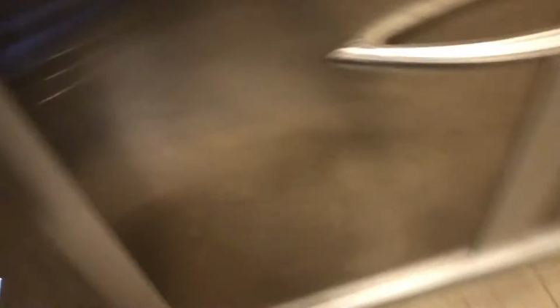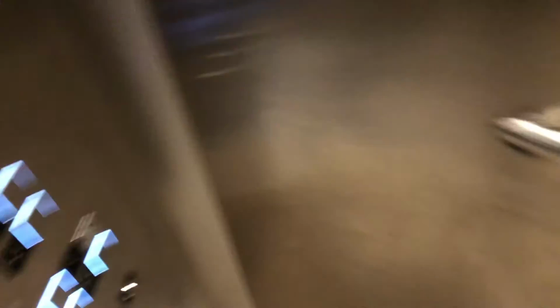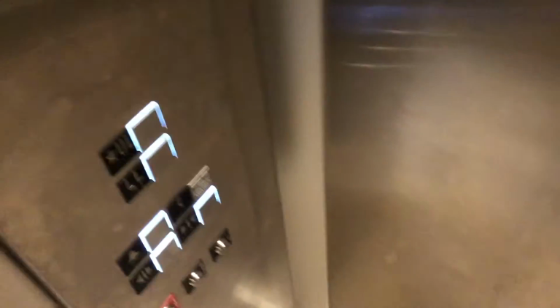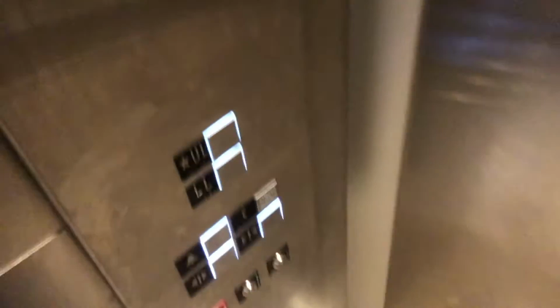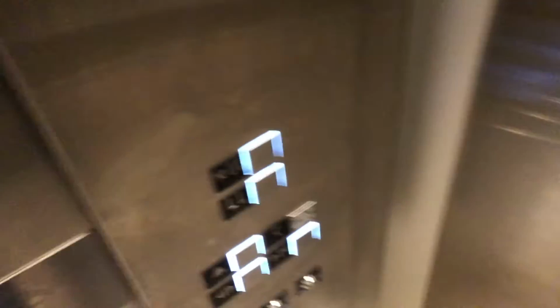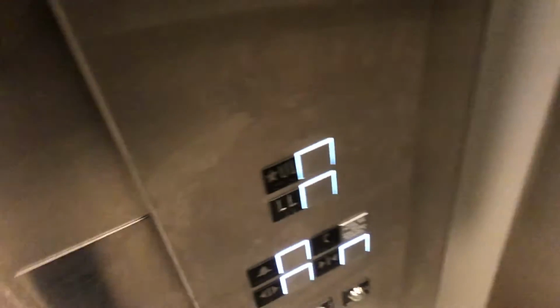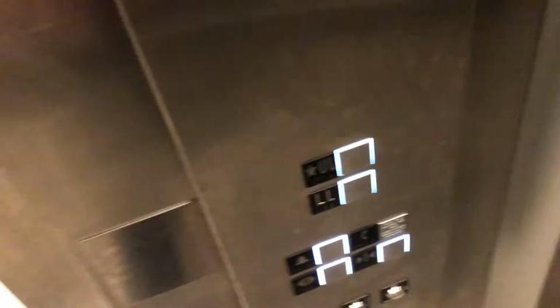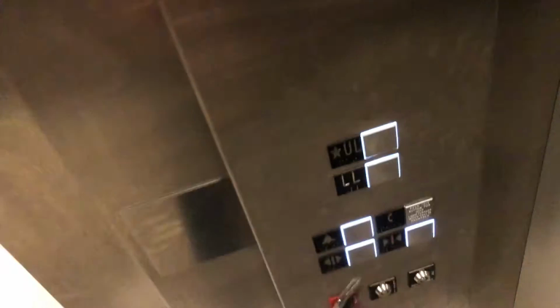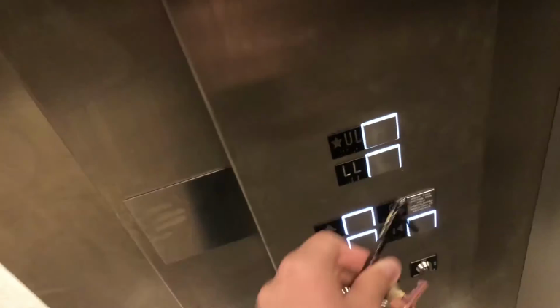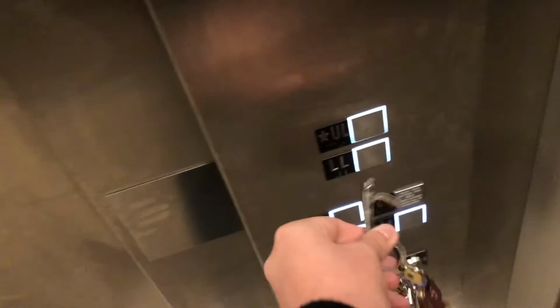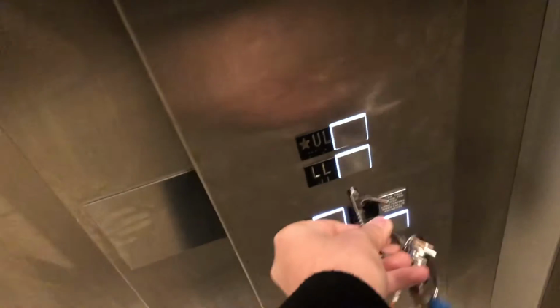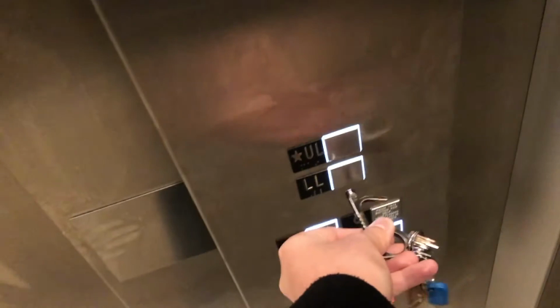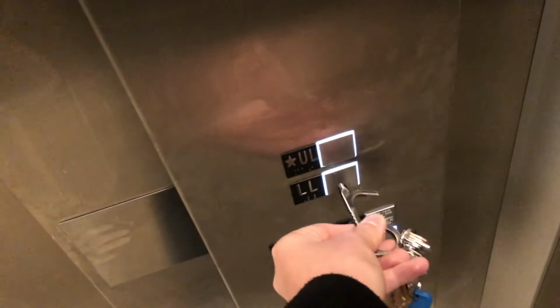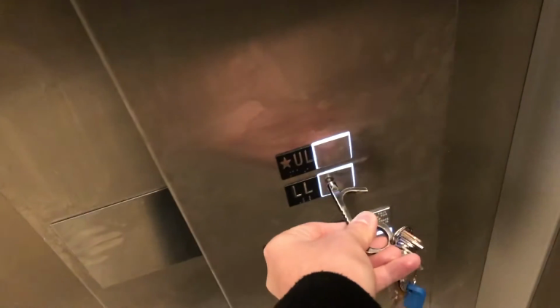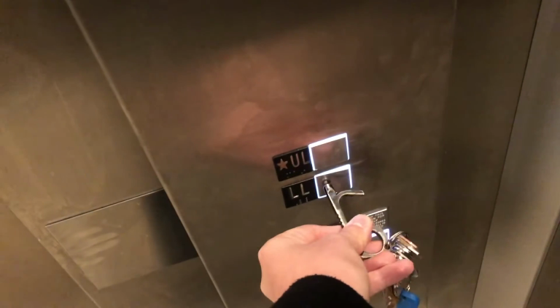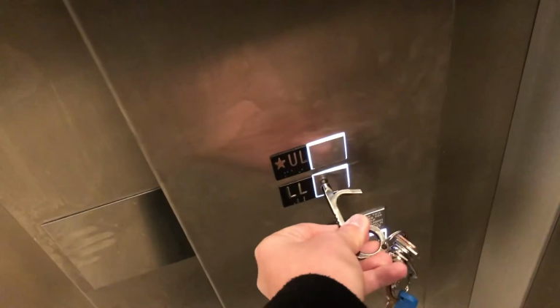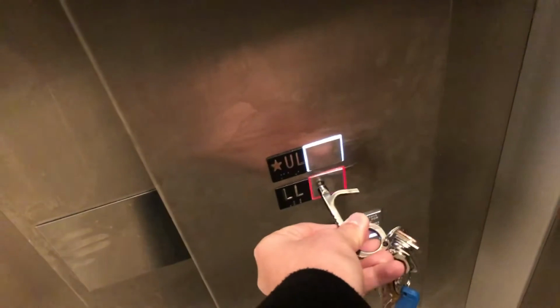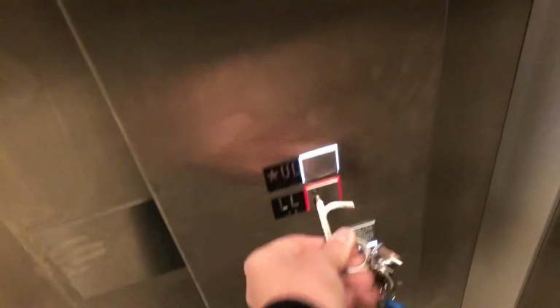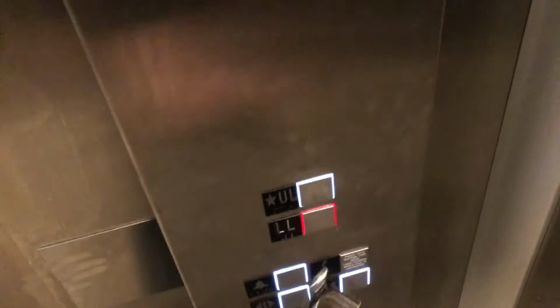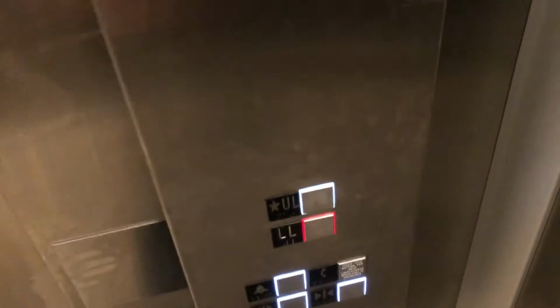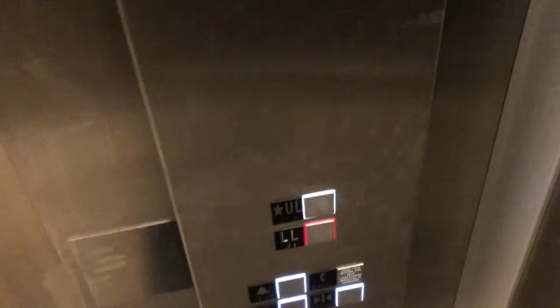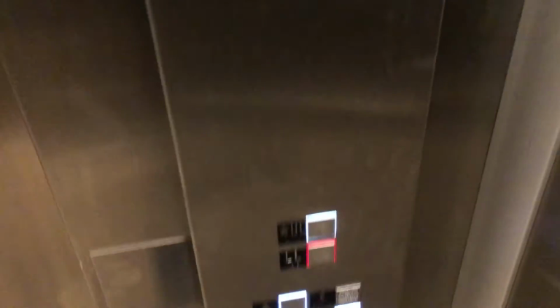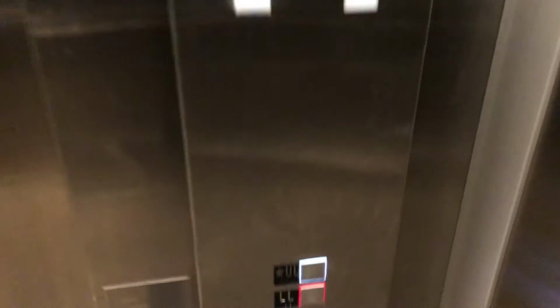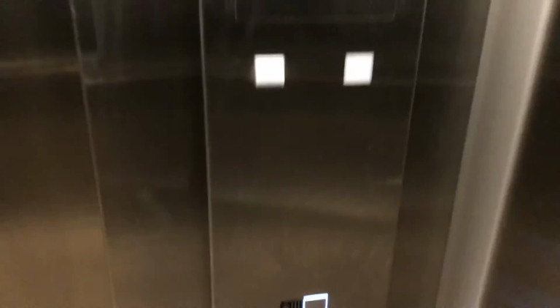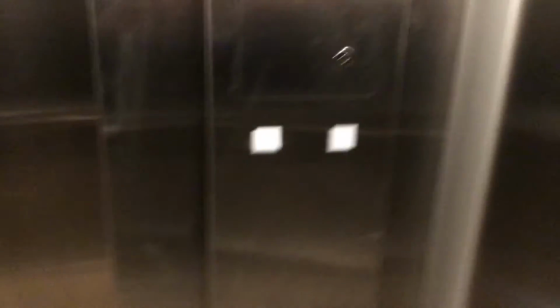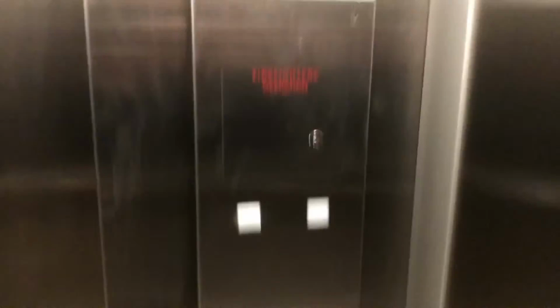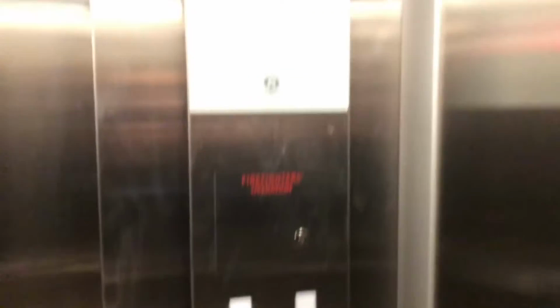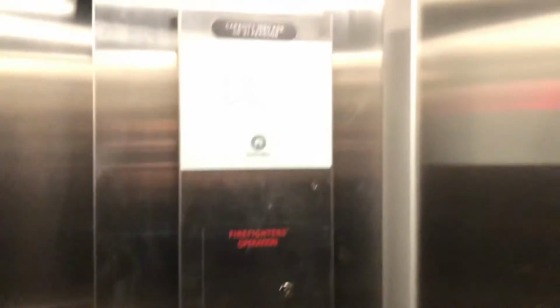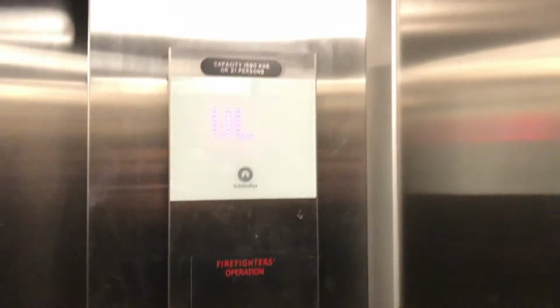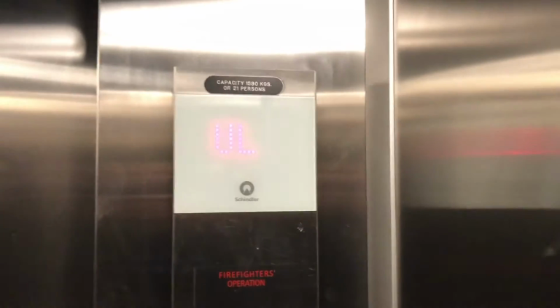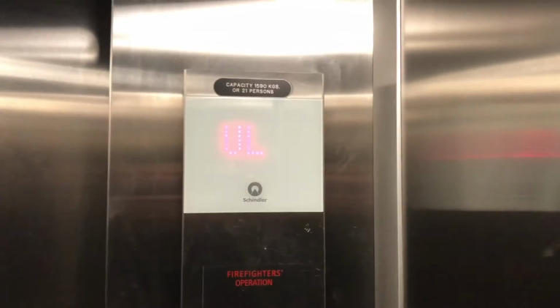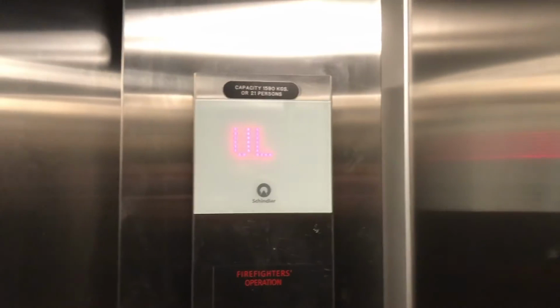Okay, we're going to go down to the lower level, and we'll watch the indicator.